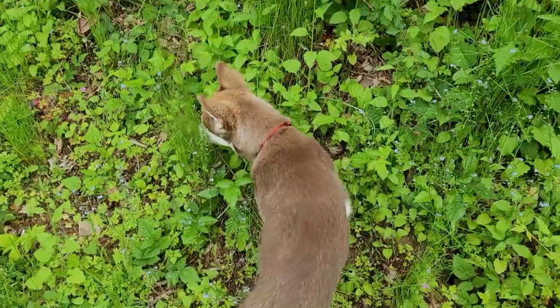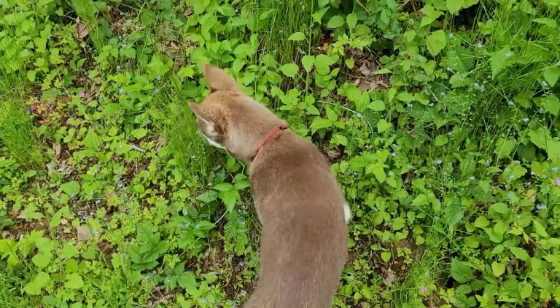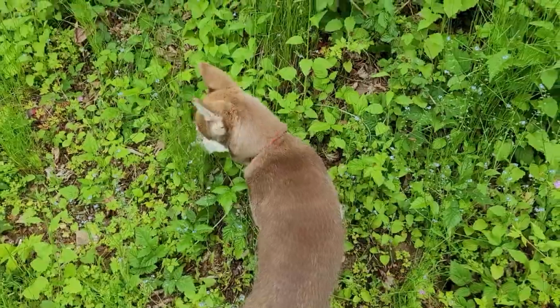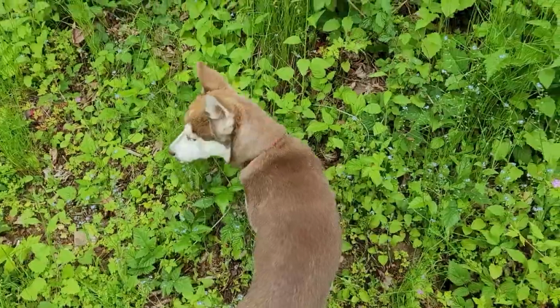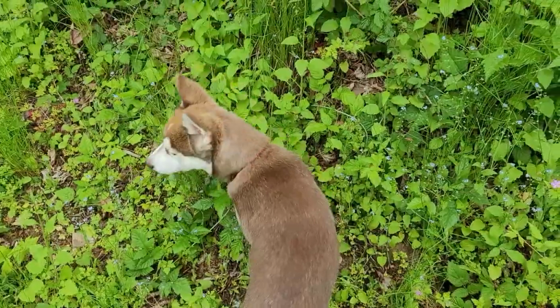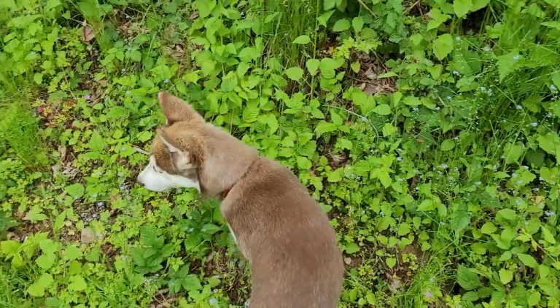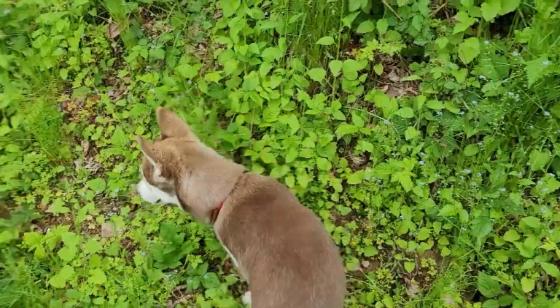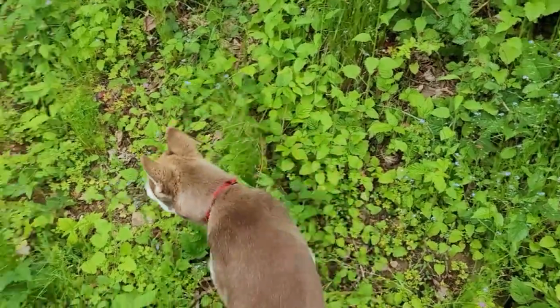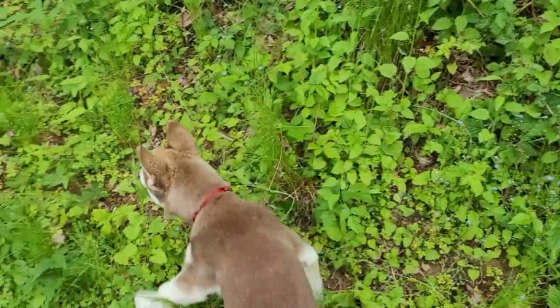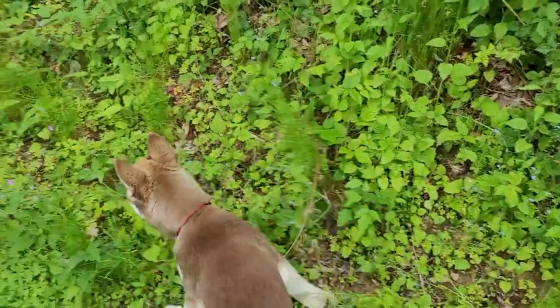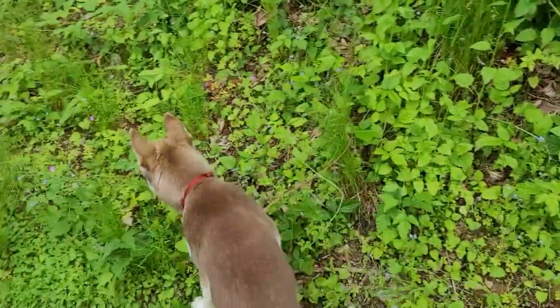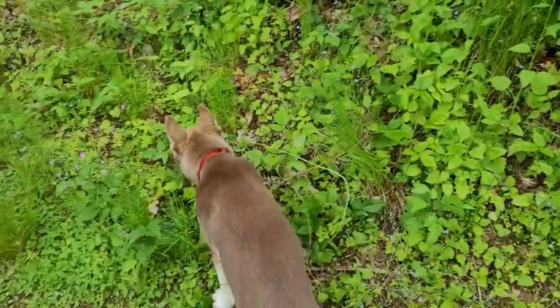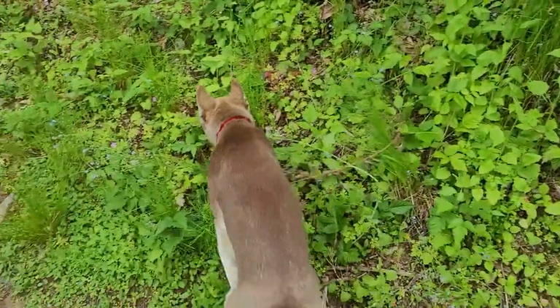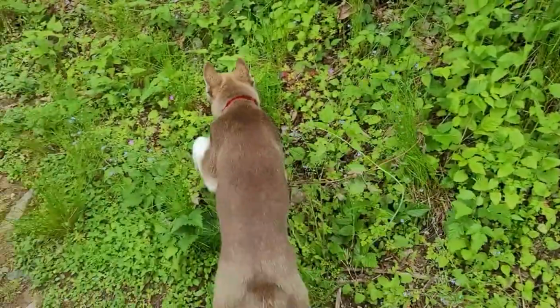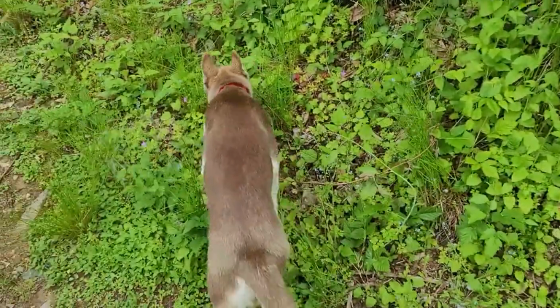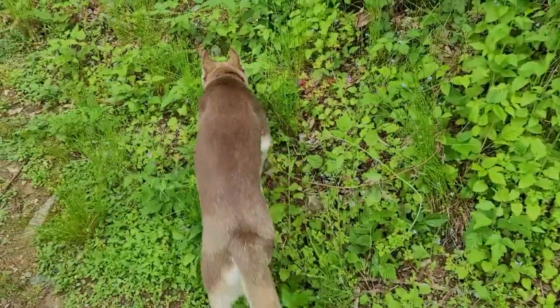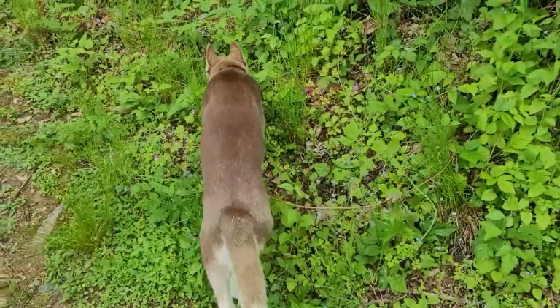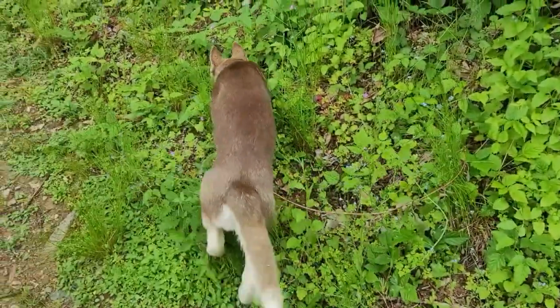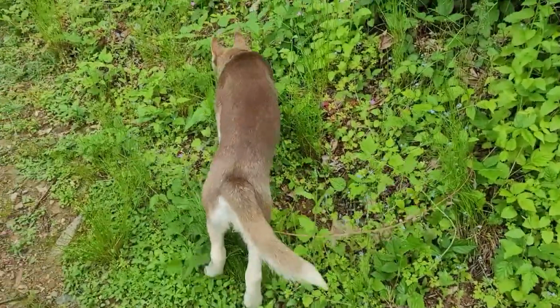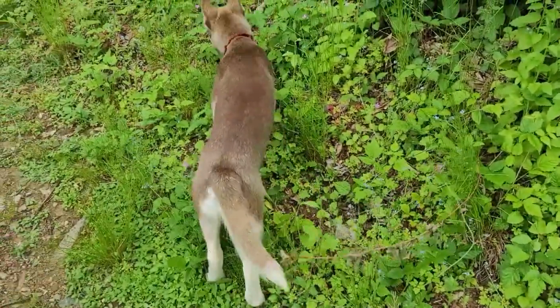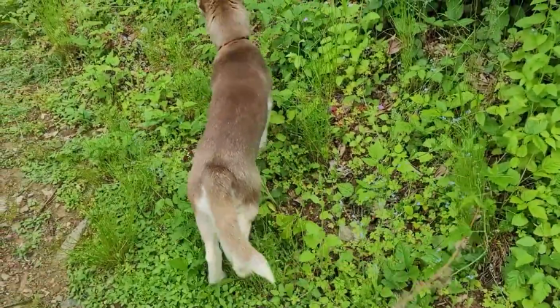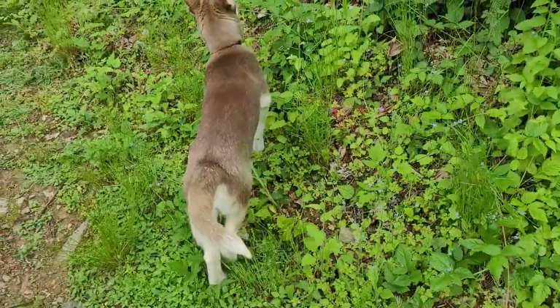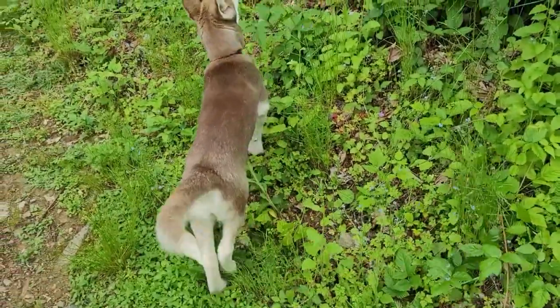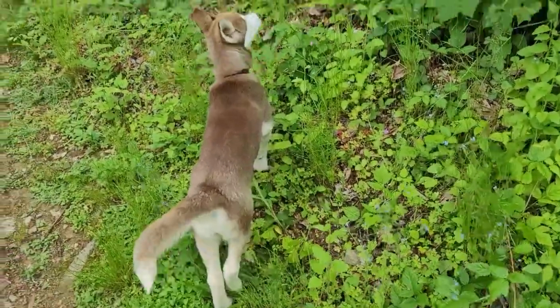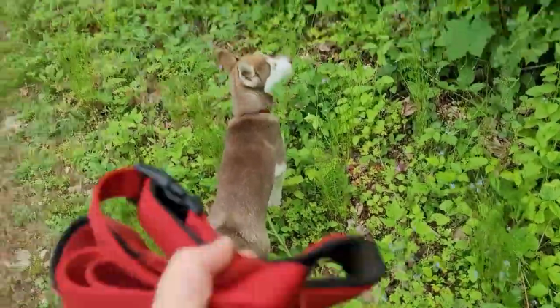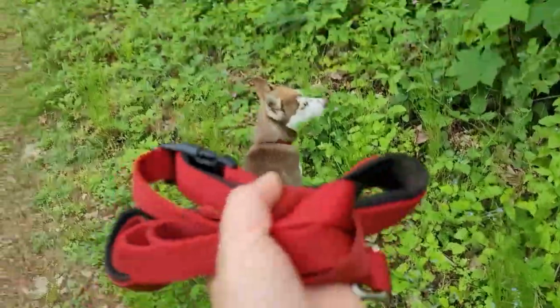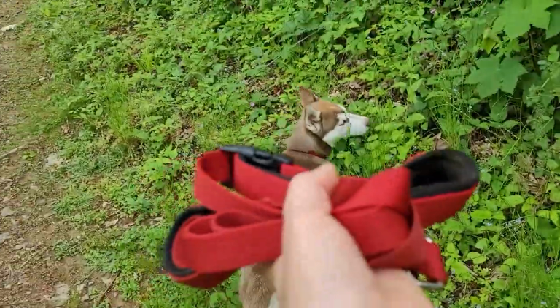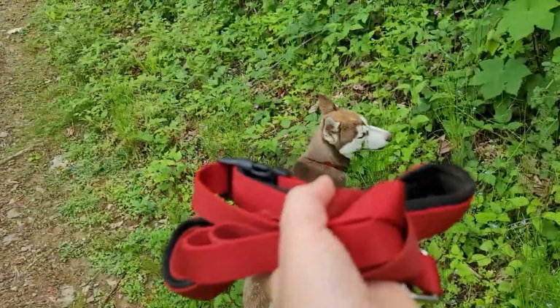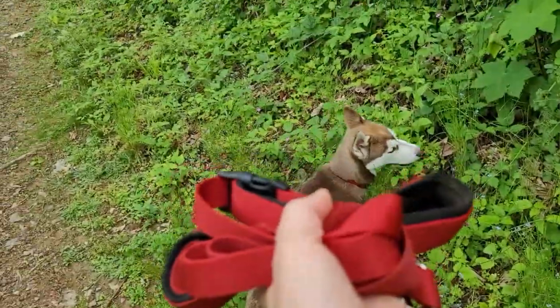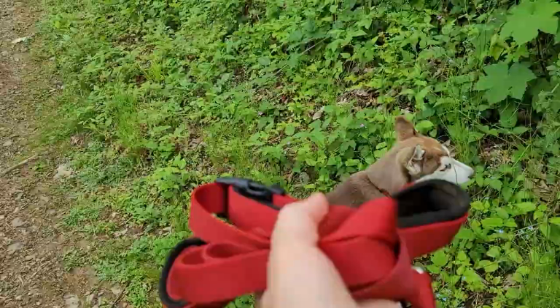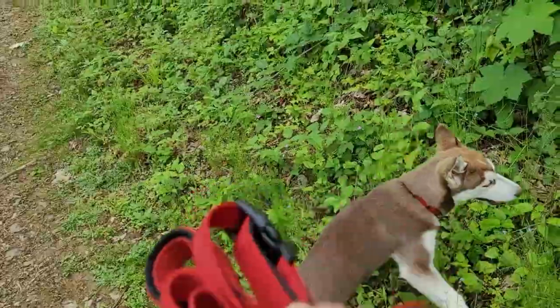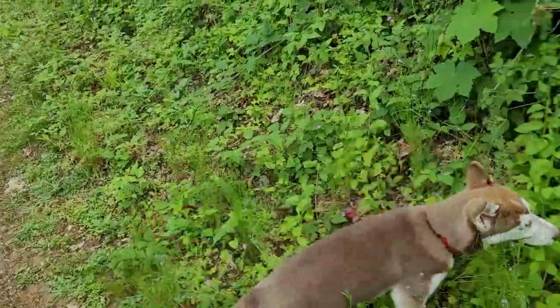Hi and welcome to a new video. Today's video is going to be about how to teach your dog to walk without a leash.